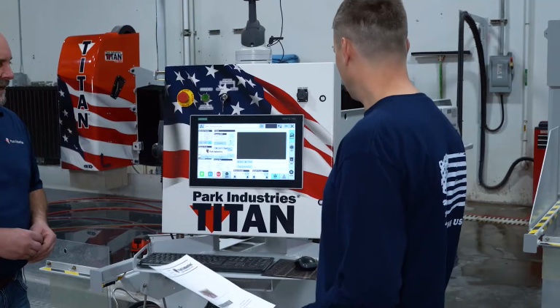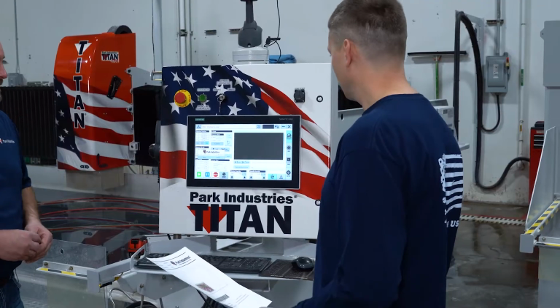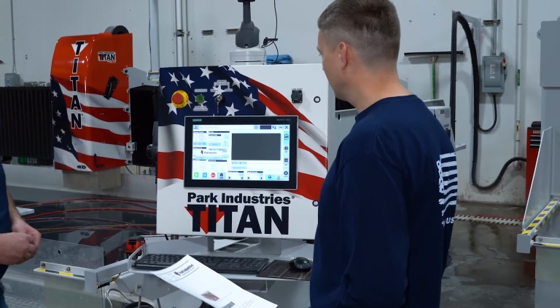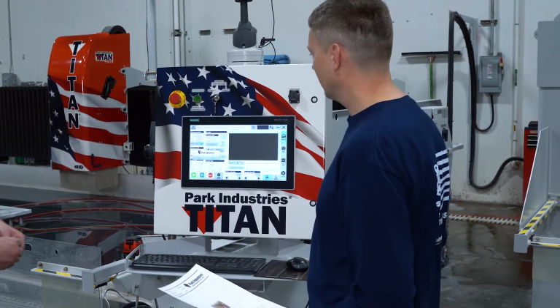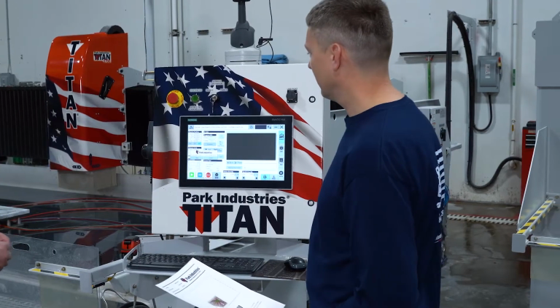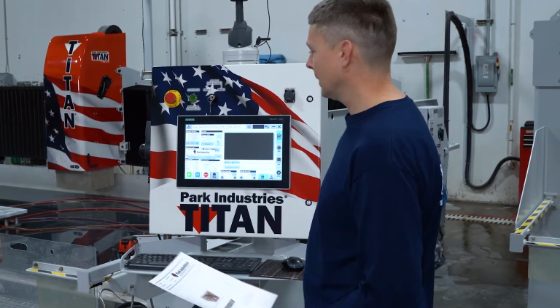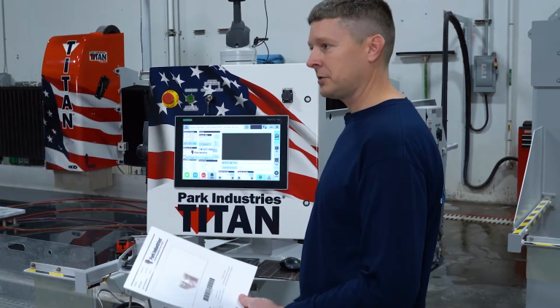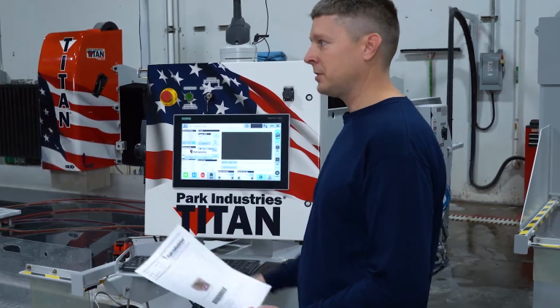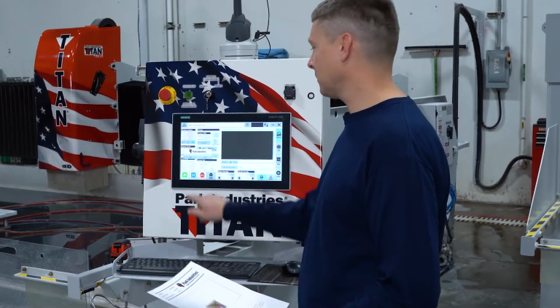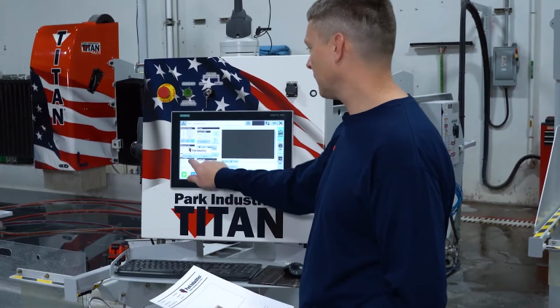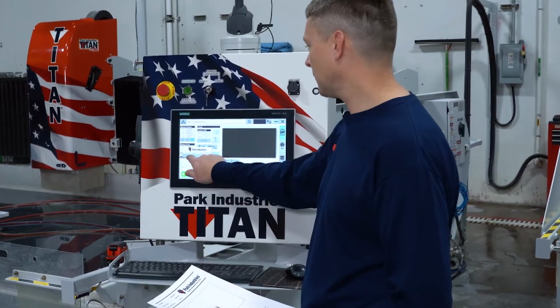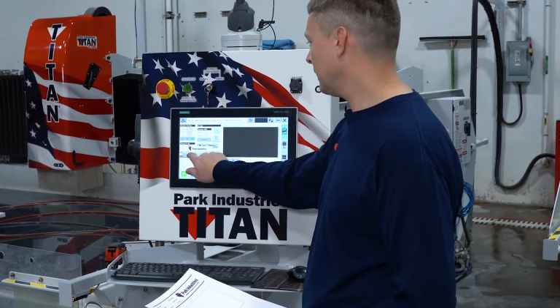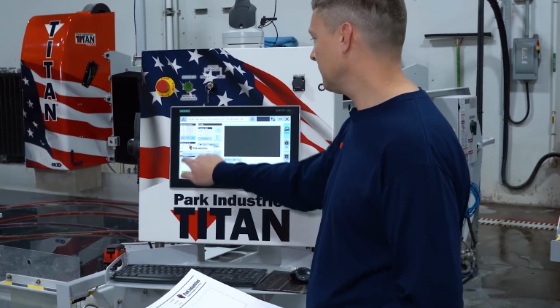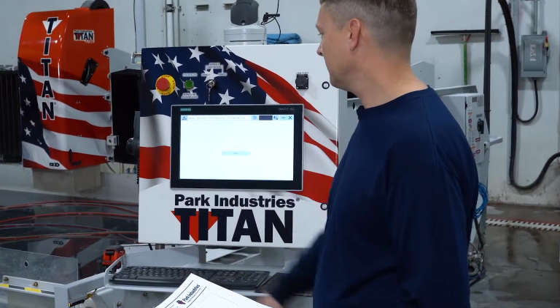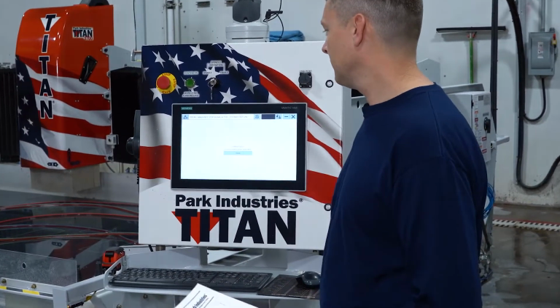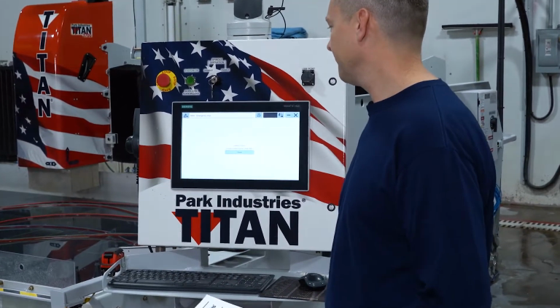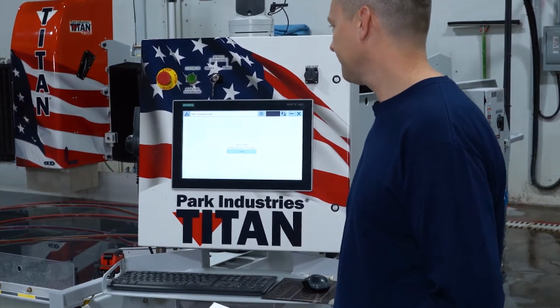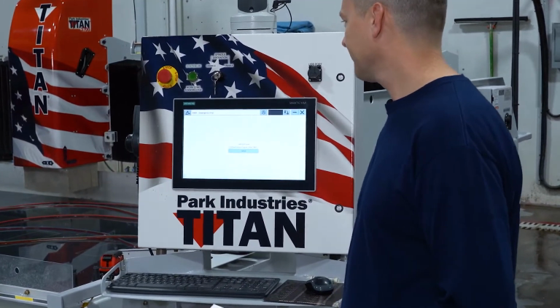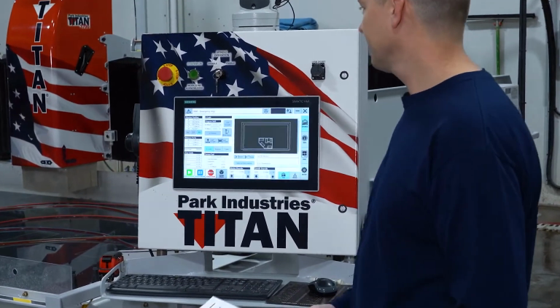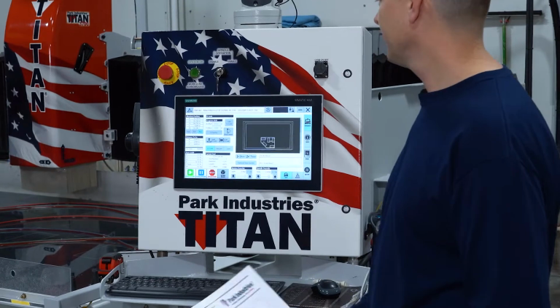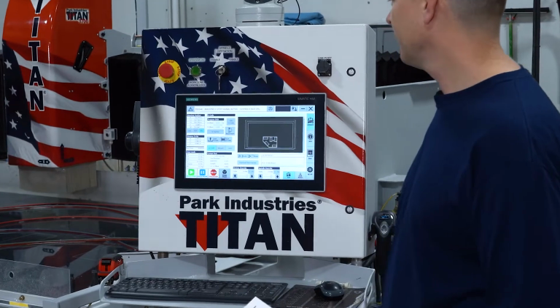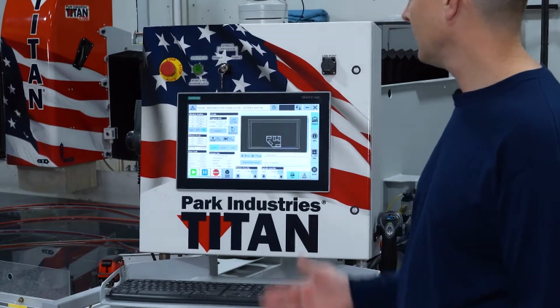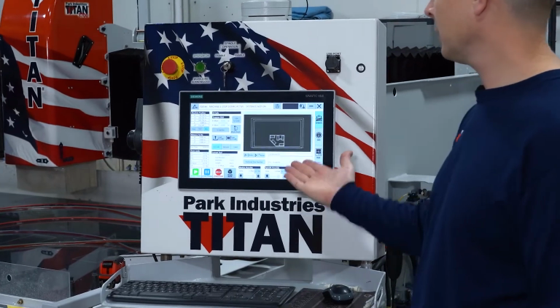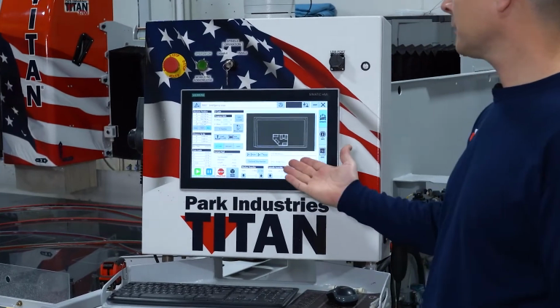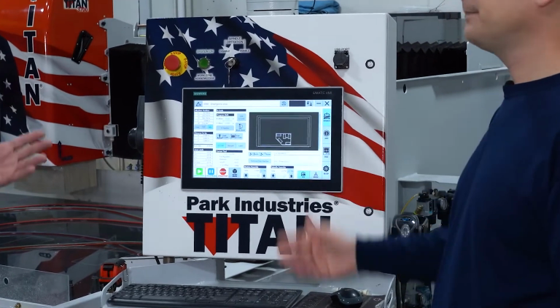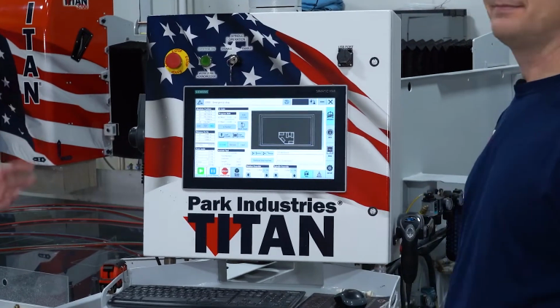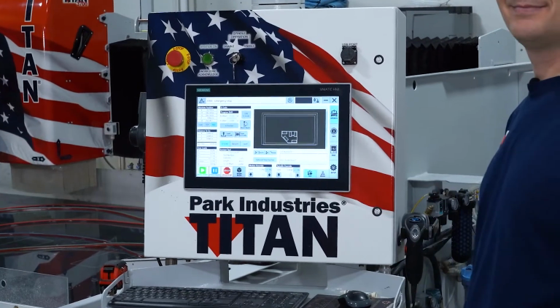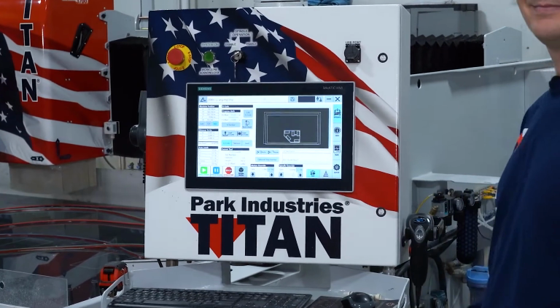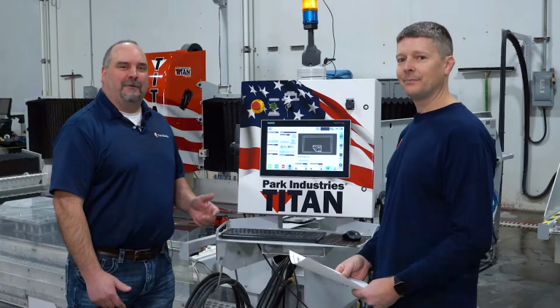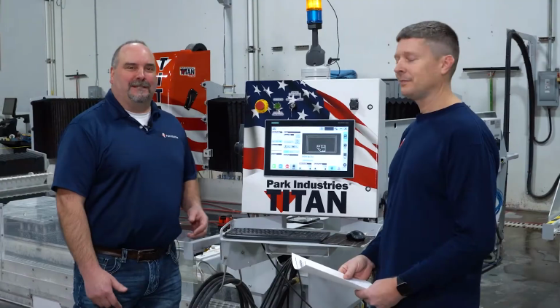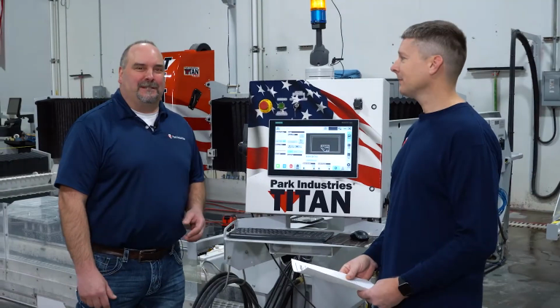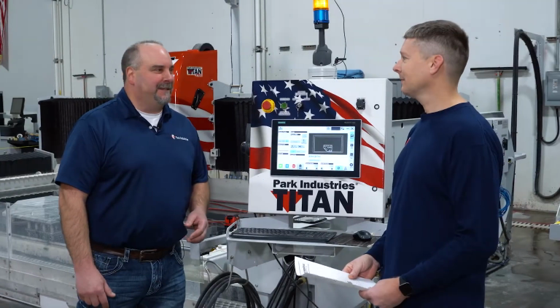So the next thing we're going to do is scan in our program and get this thing going. And it's just as easy as that — just as easy. We're going to click okay. And there it is. Well, let's get to it.